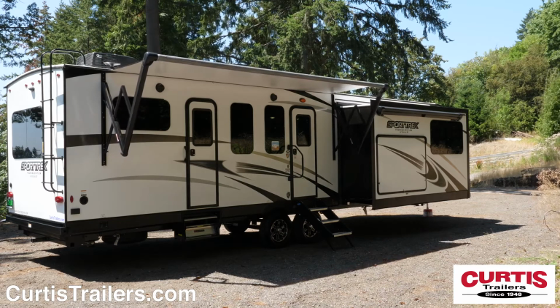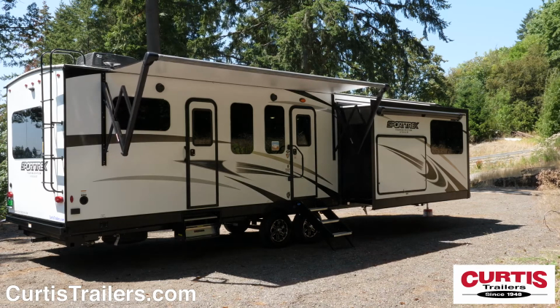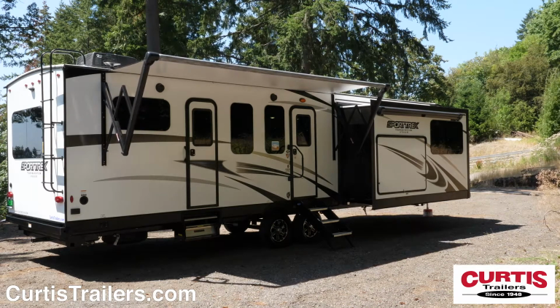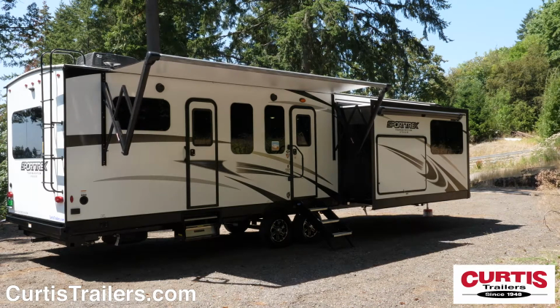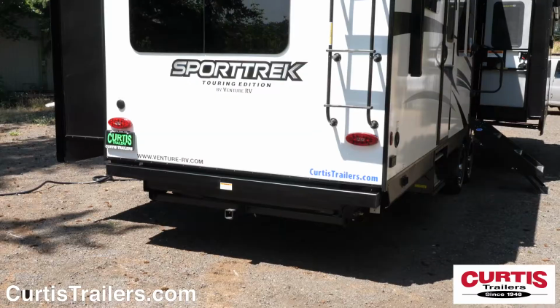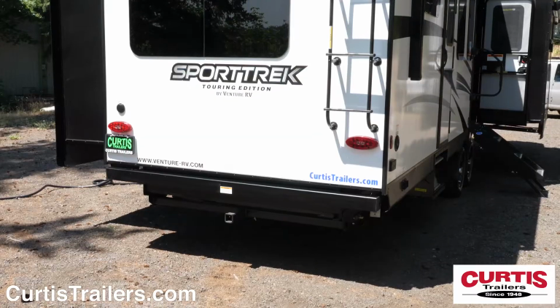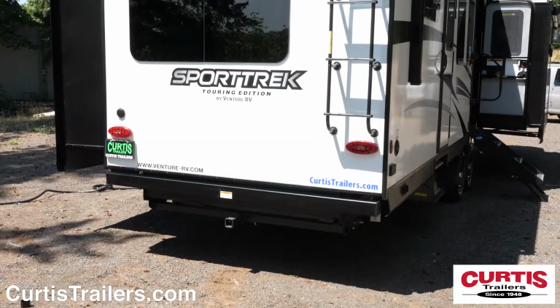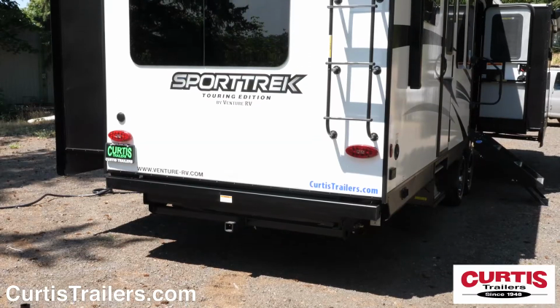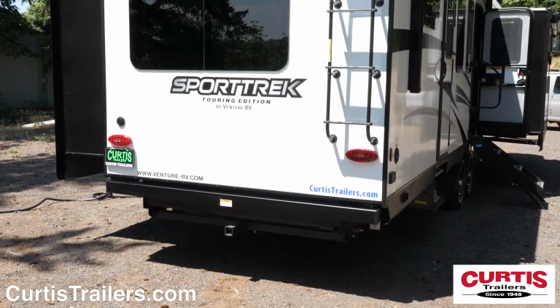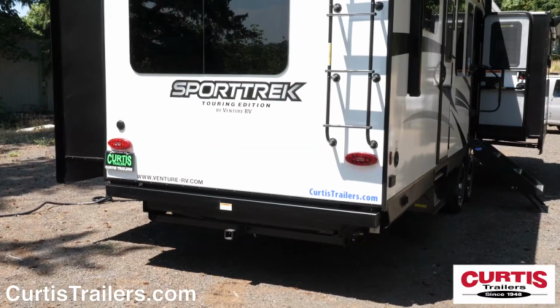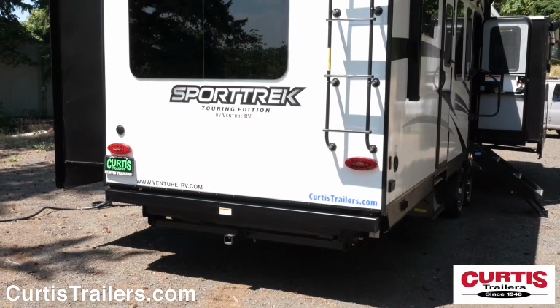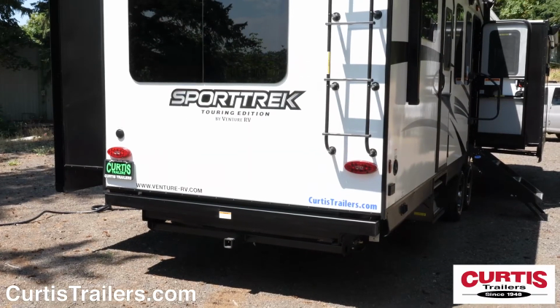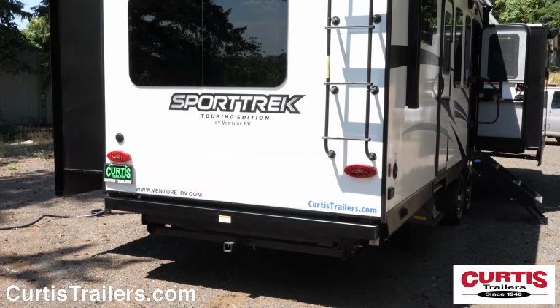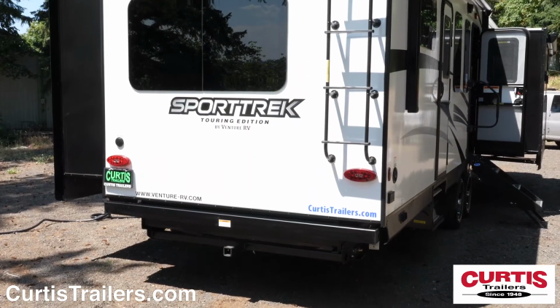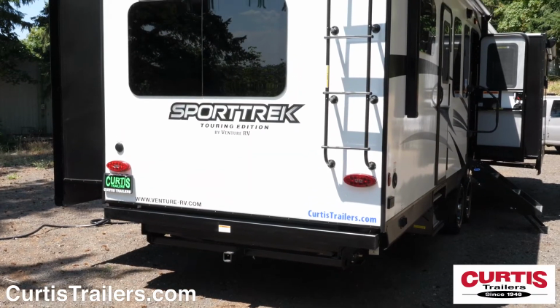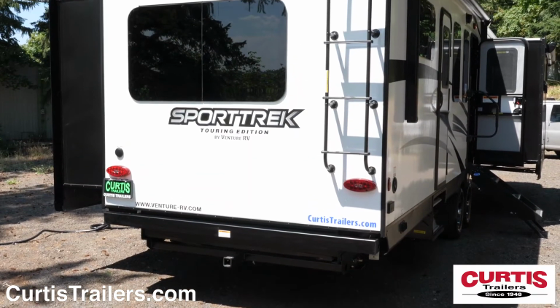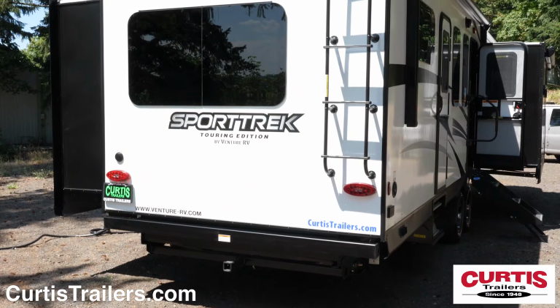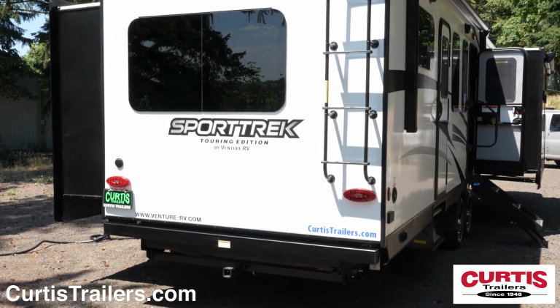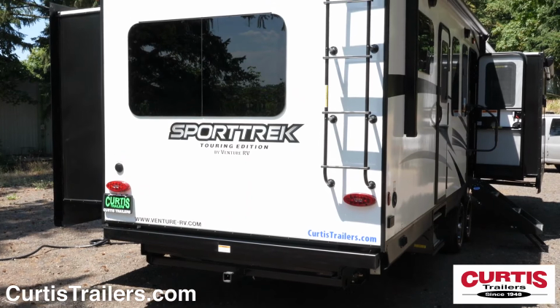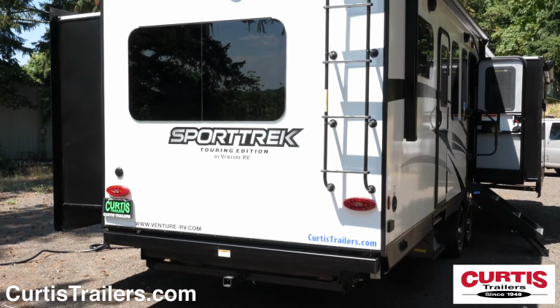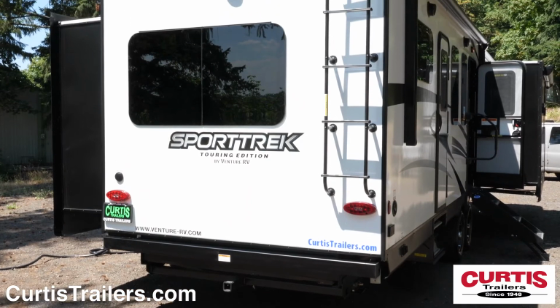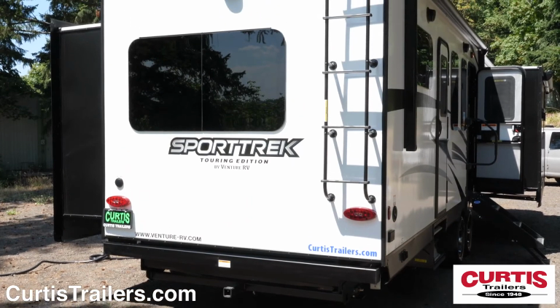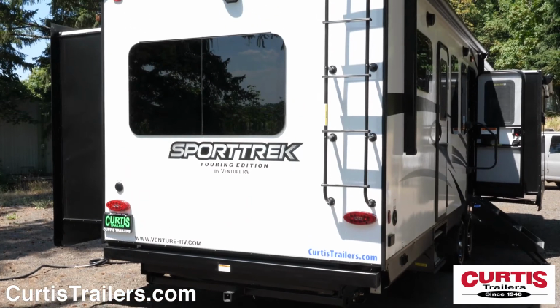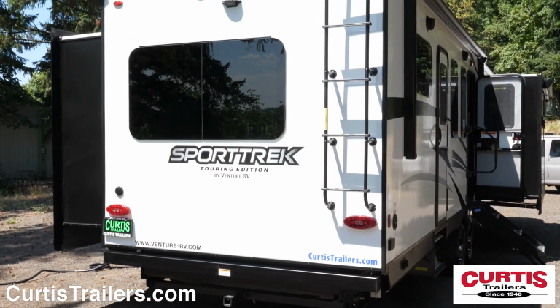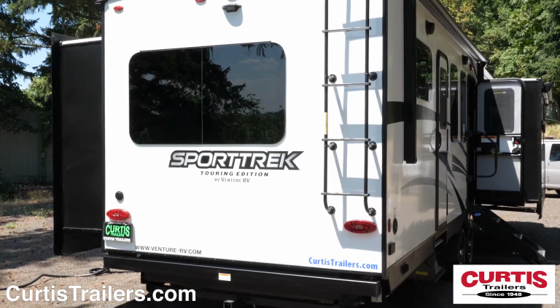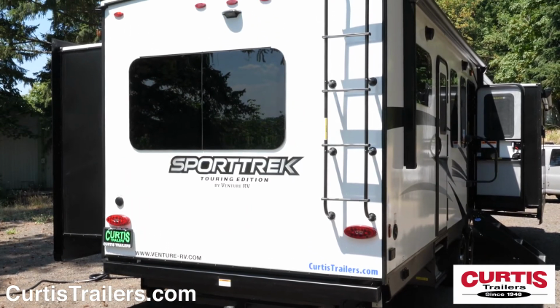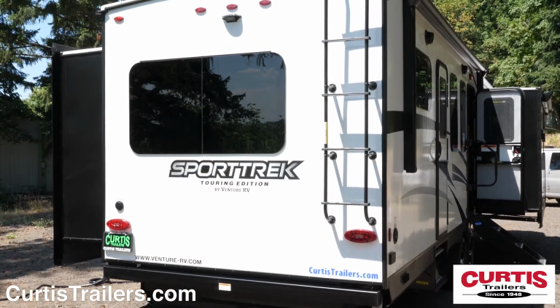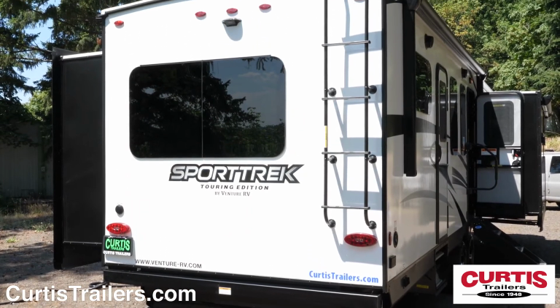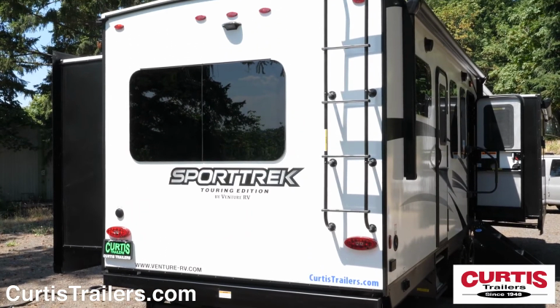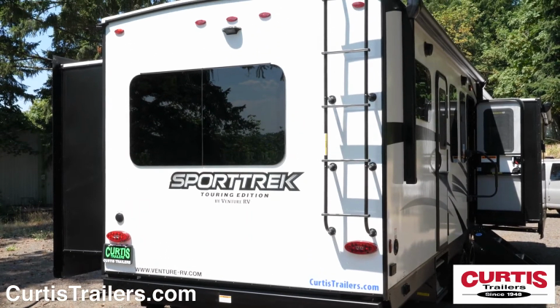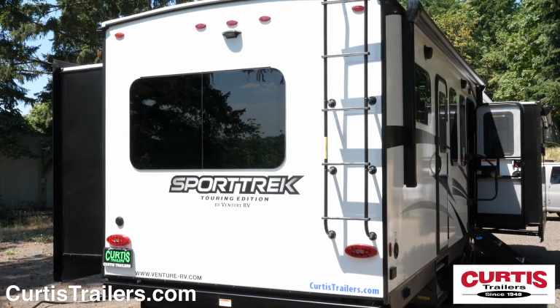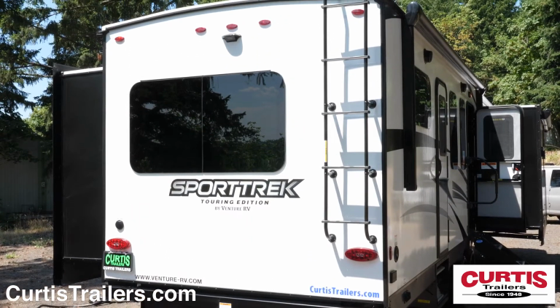In the back, you'll also notice a large window, roof access ladder, and backup camera prep.